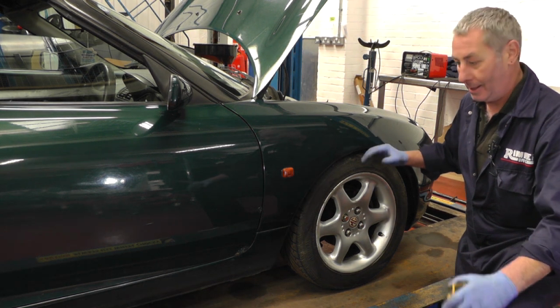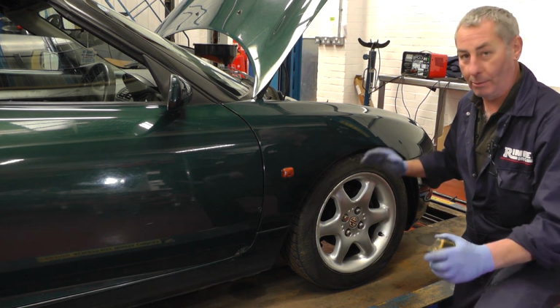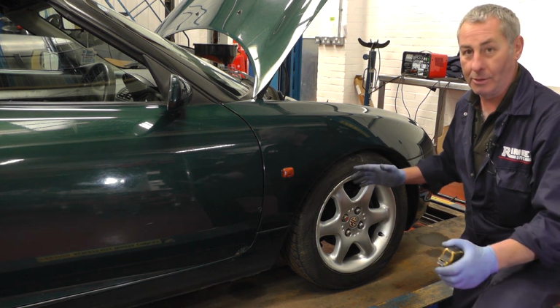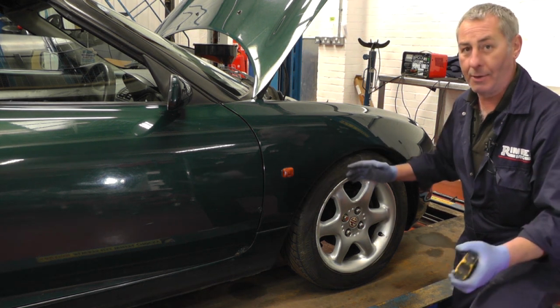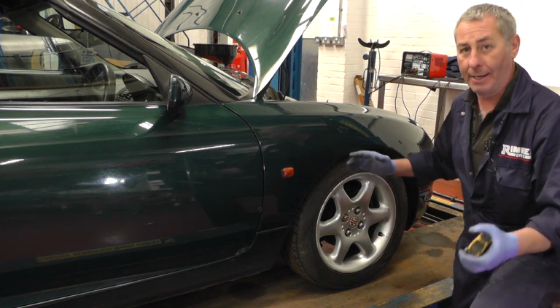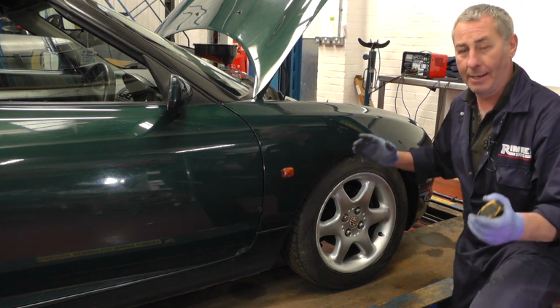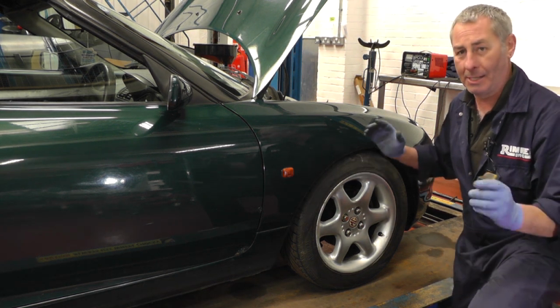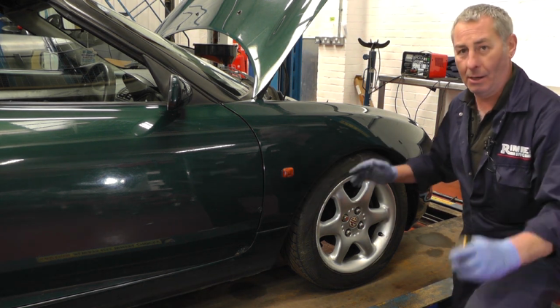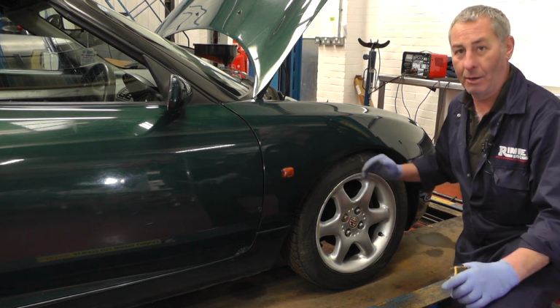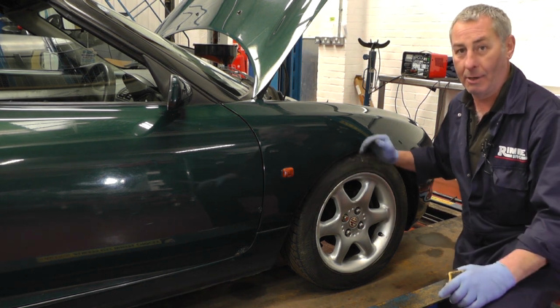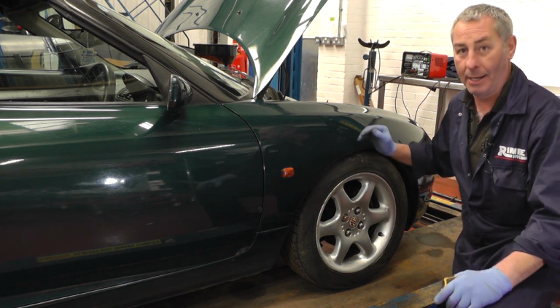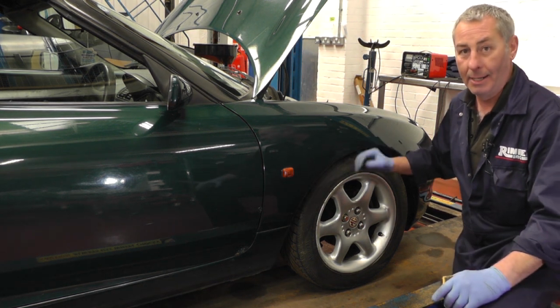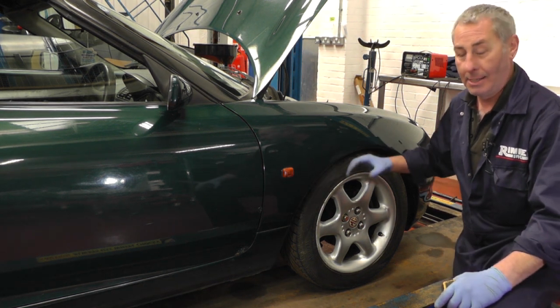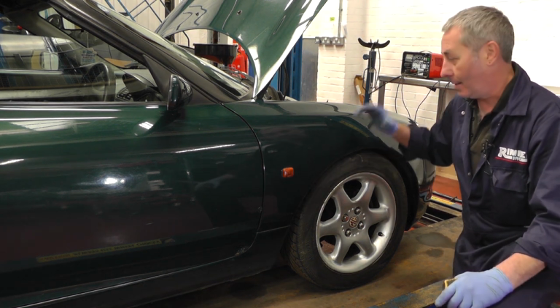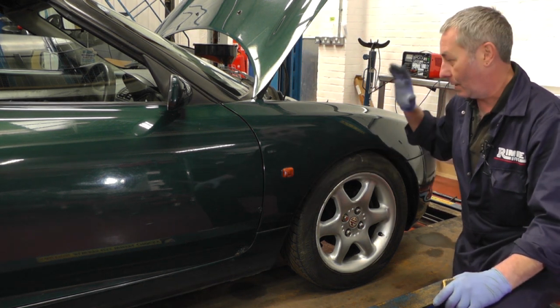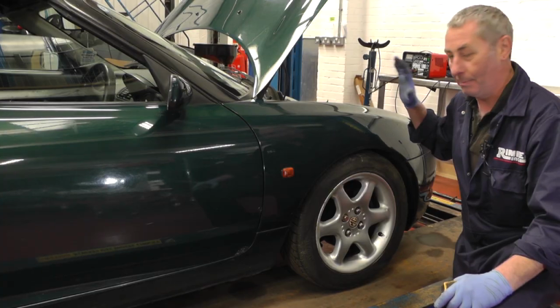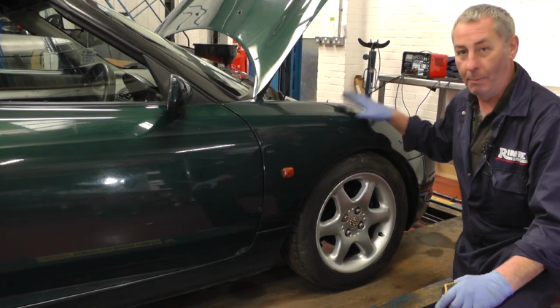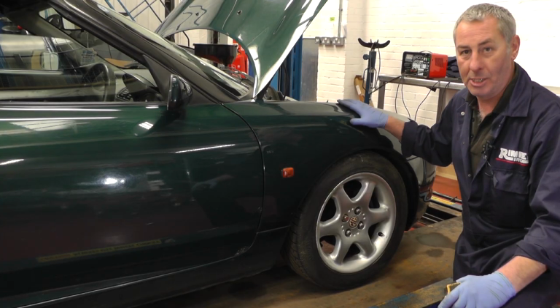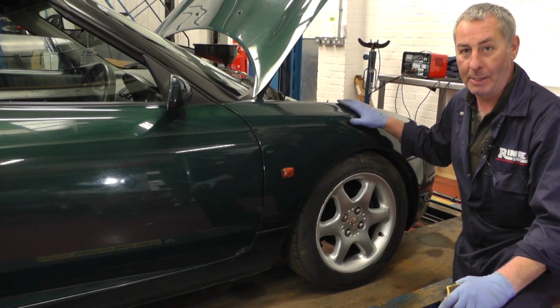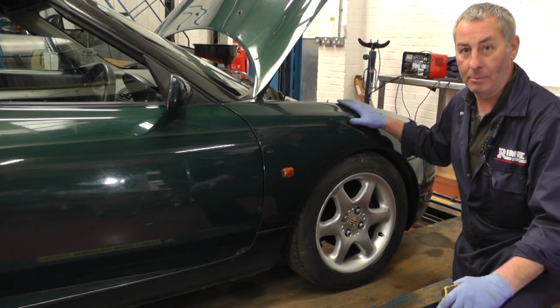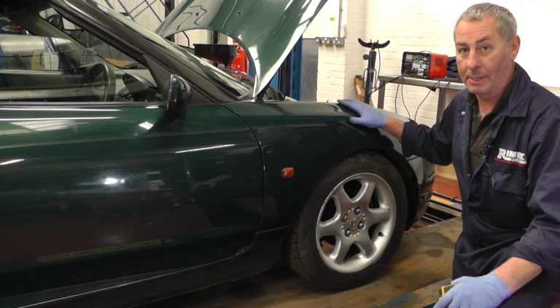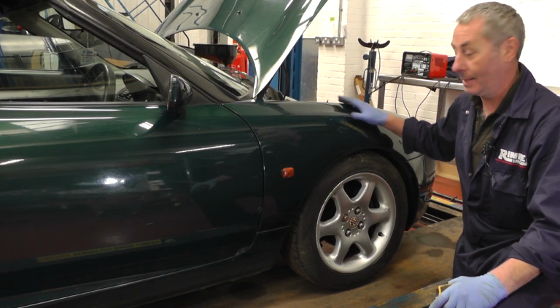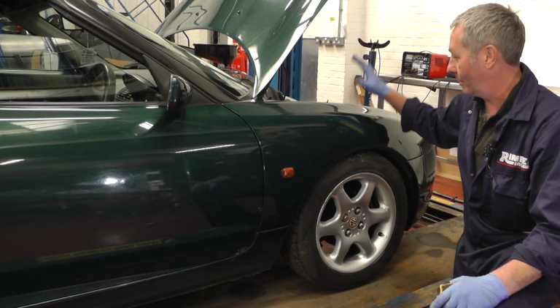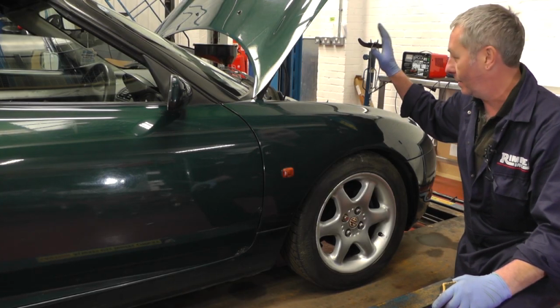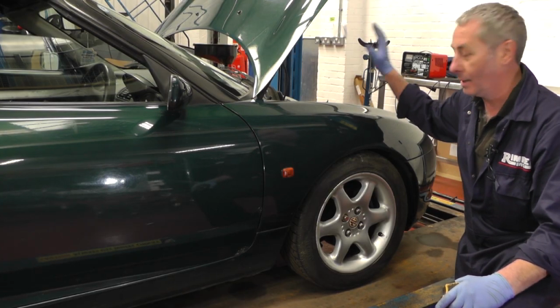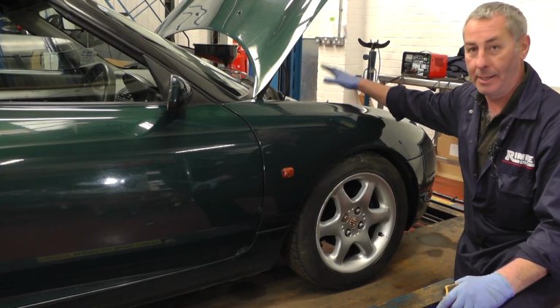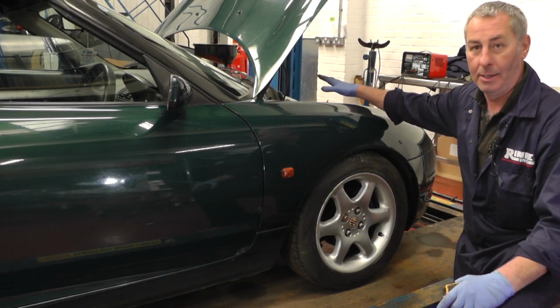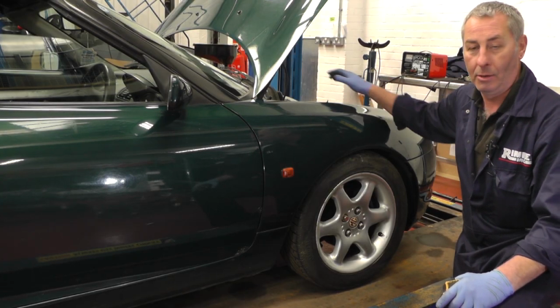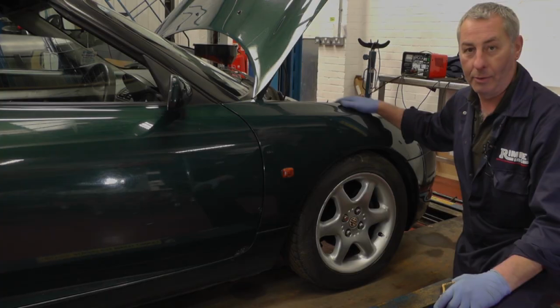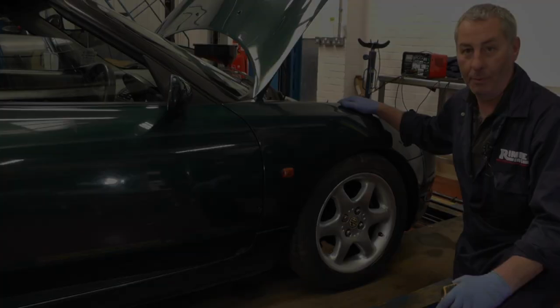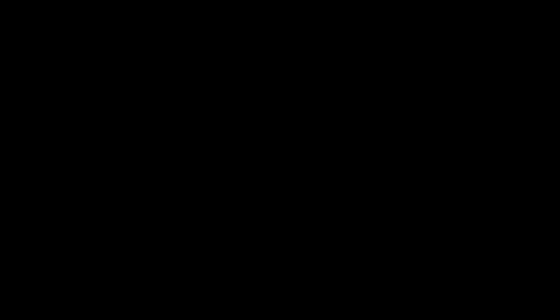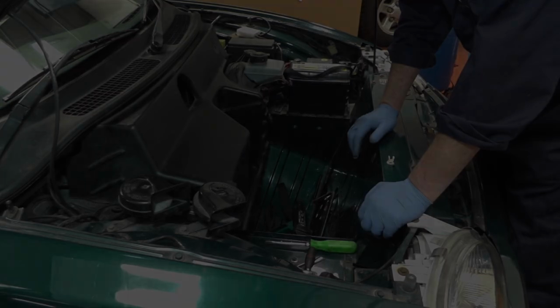It alters the tracking and makes for a hard ride, so we're going to pump this suspension up today, and we're starting under the front bonnet.